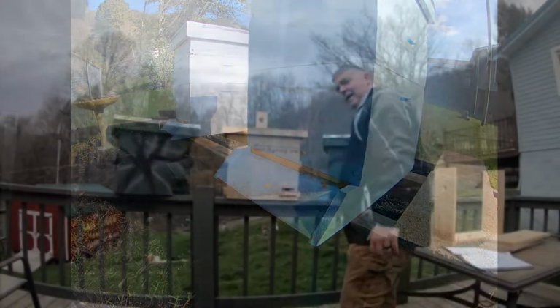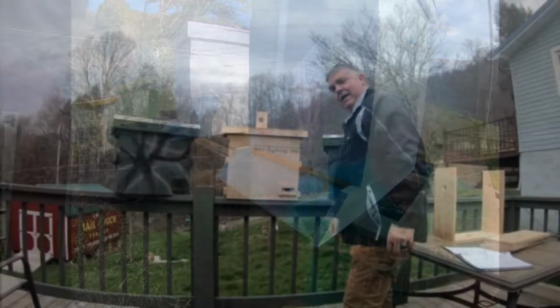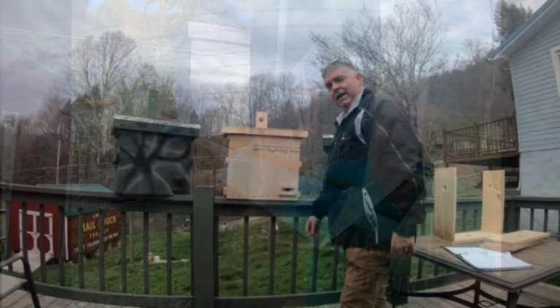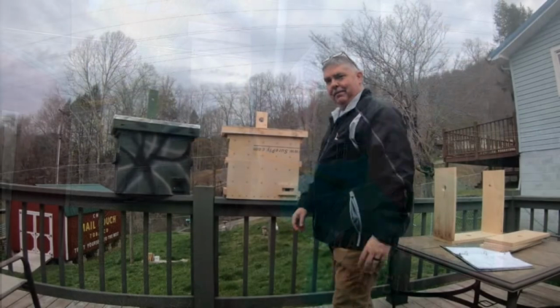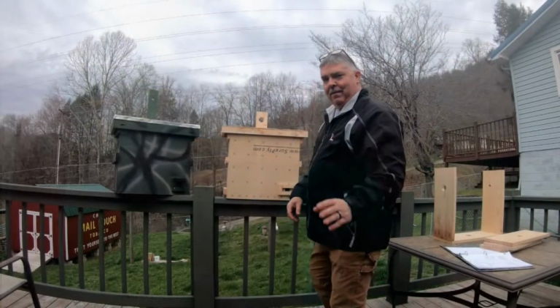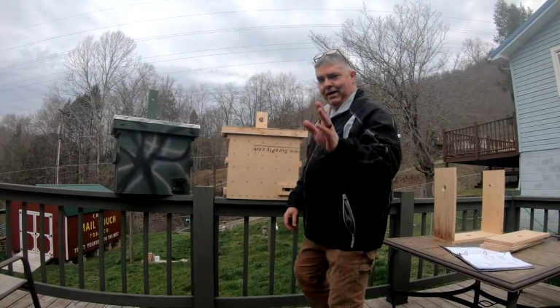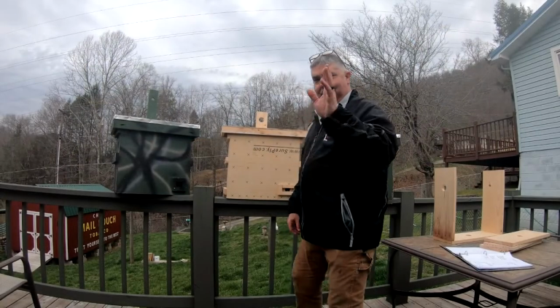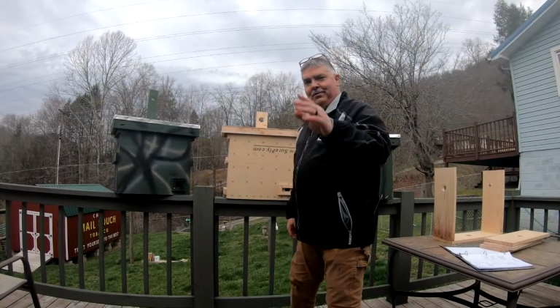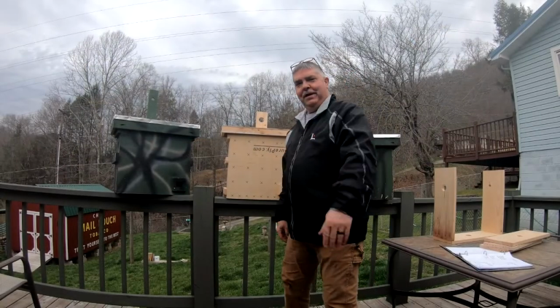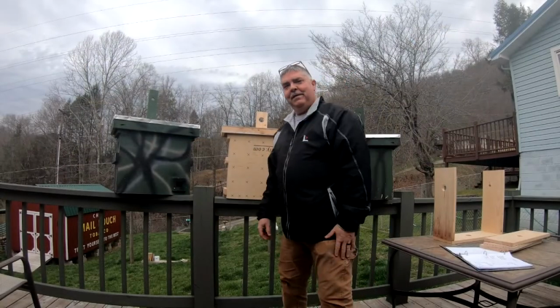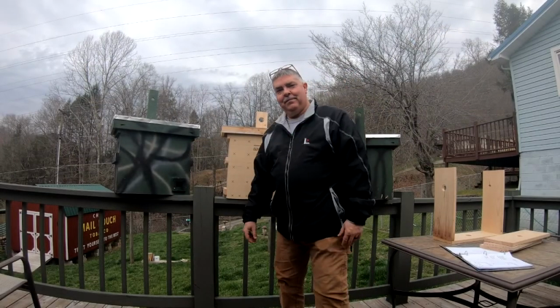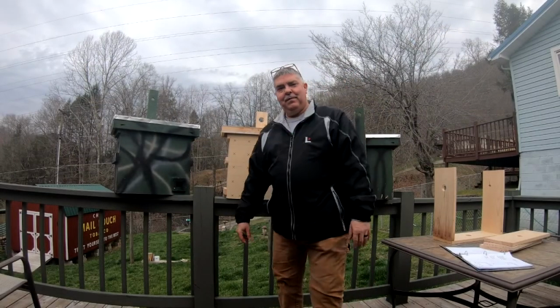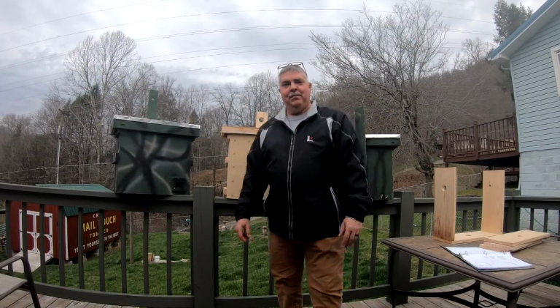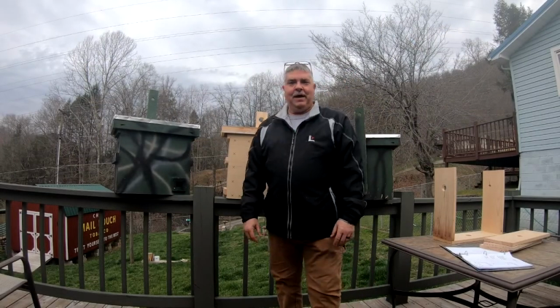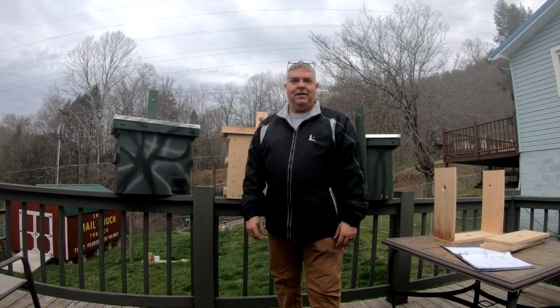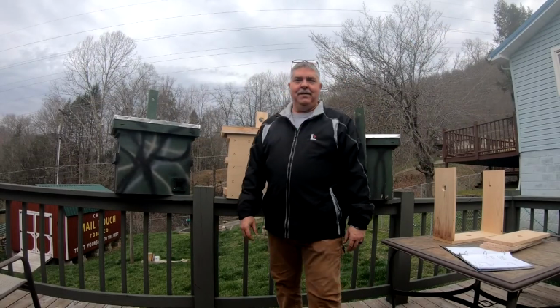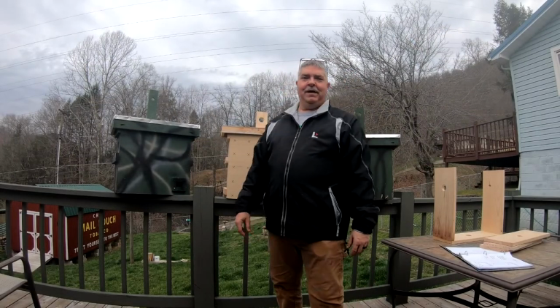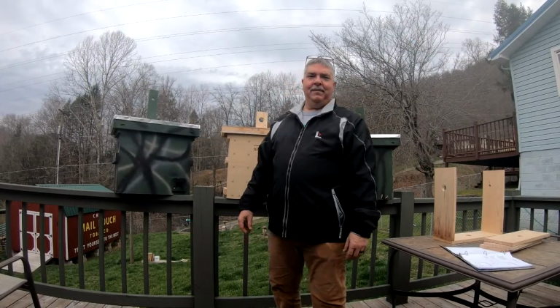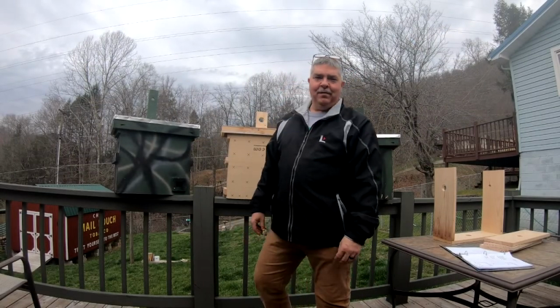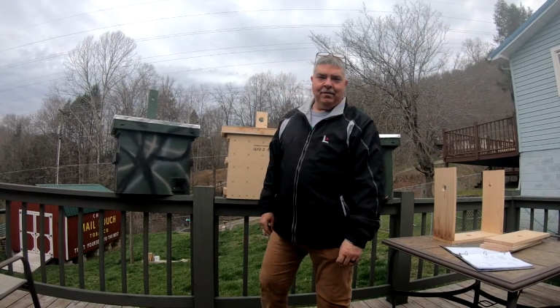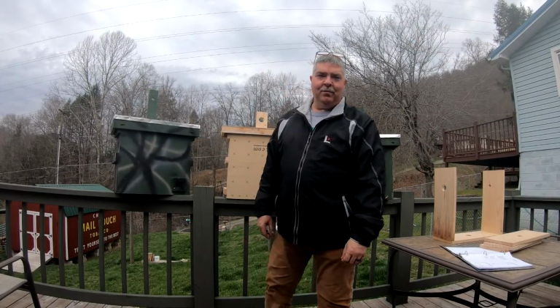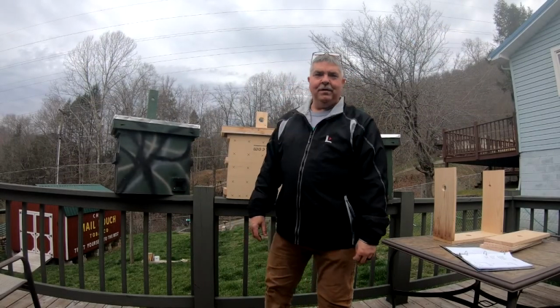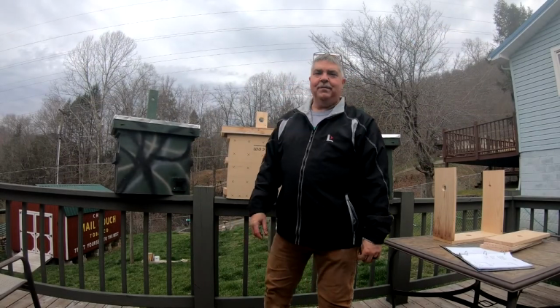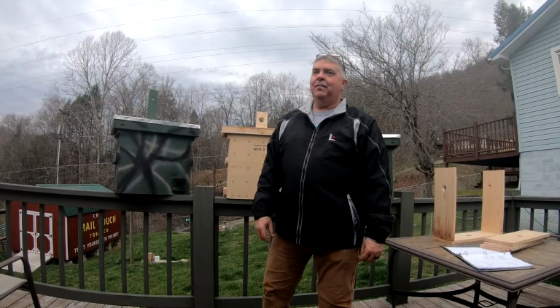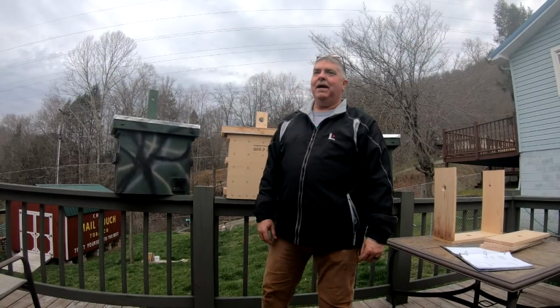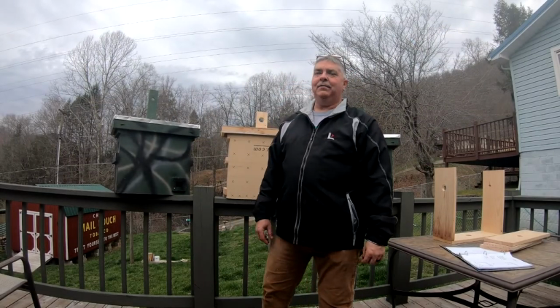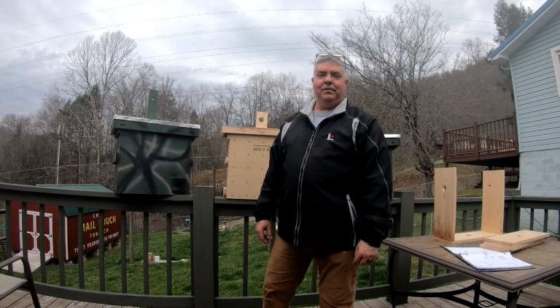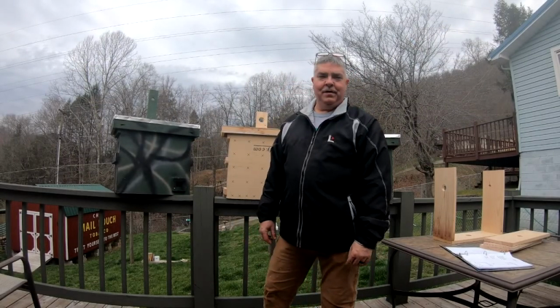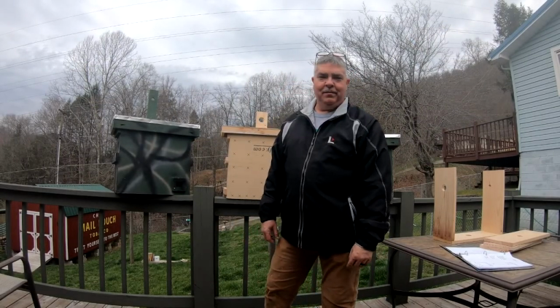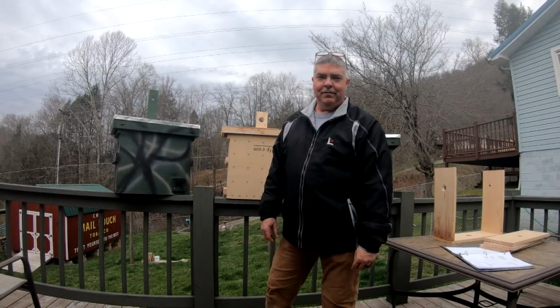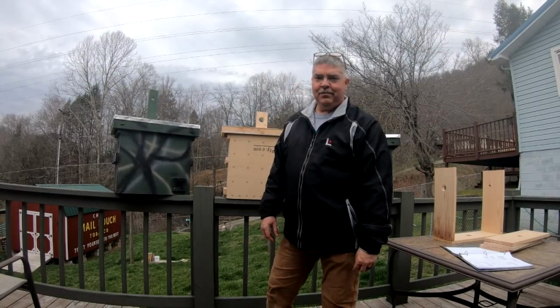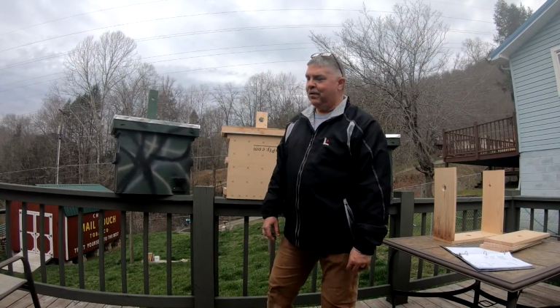Hey everybody, this is Tim, the Boone County Beekeeper. I'd like to welcome you back to another episode.